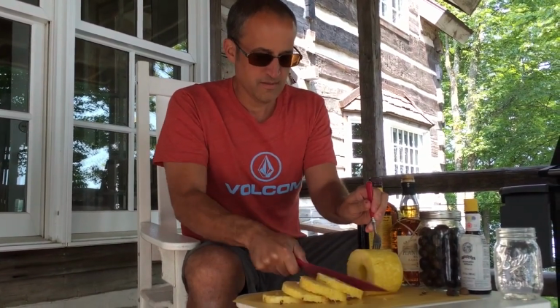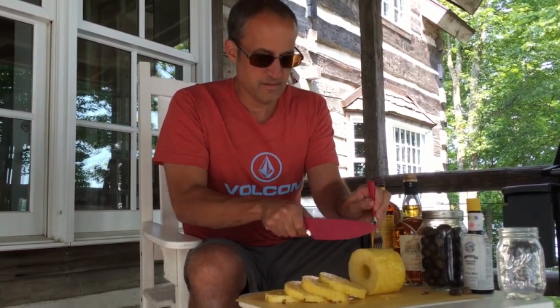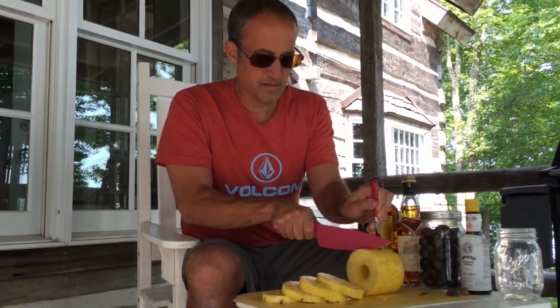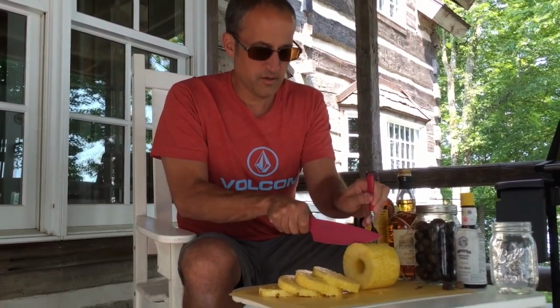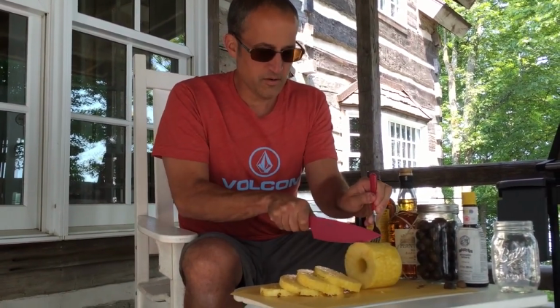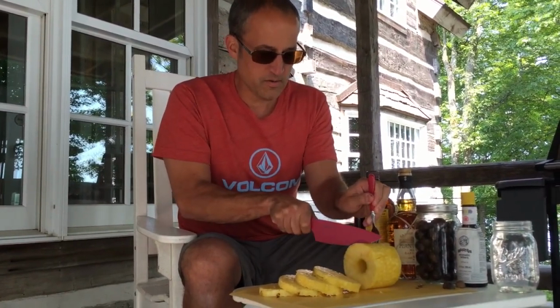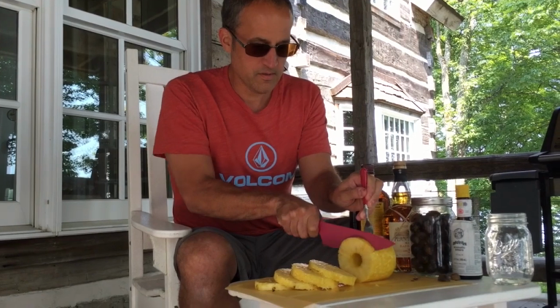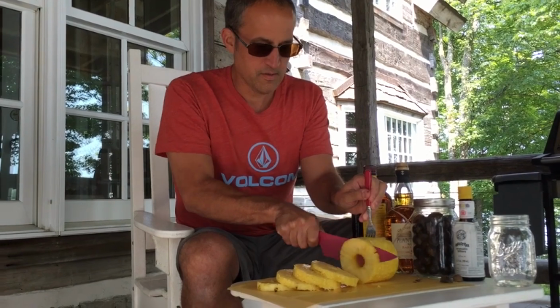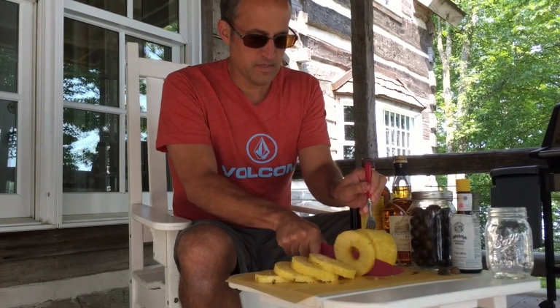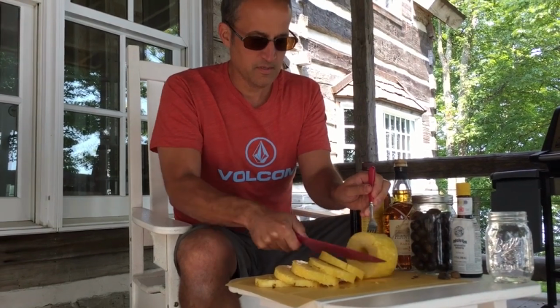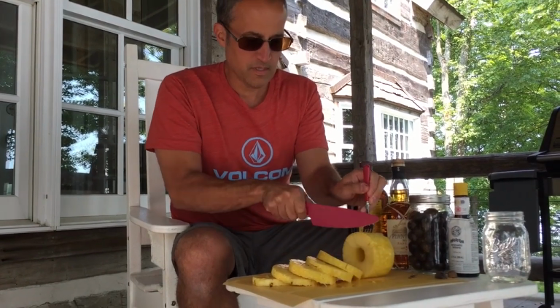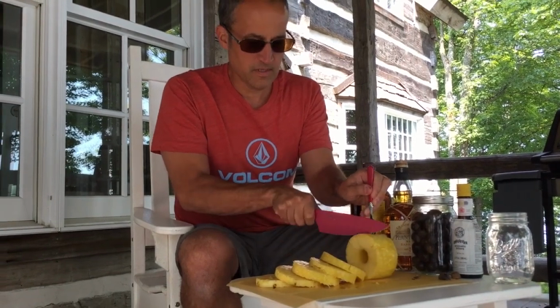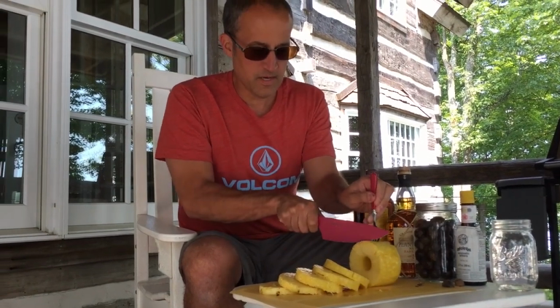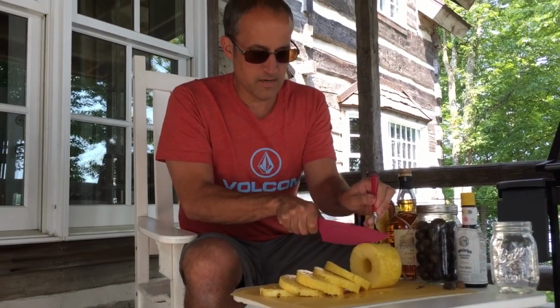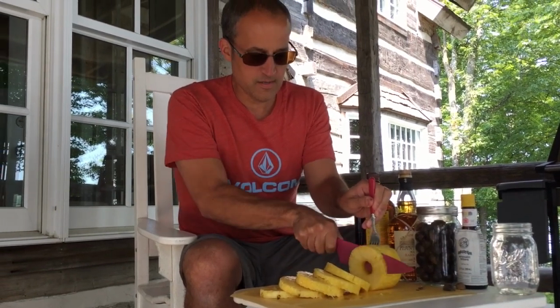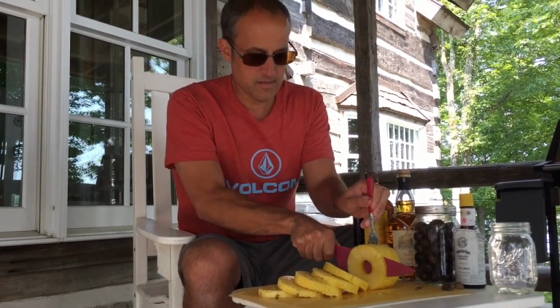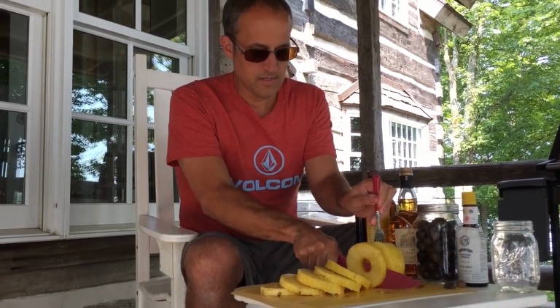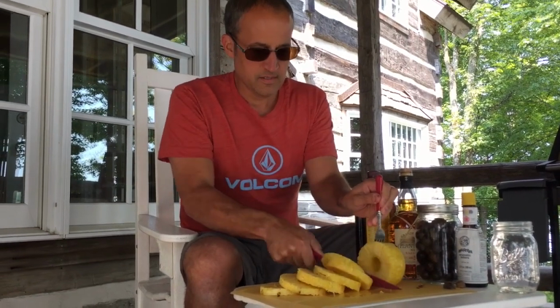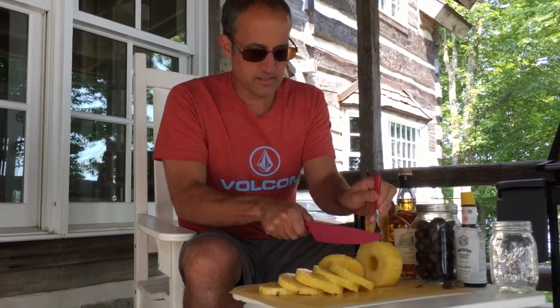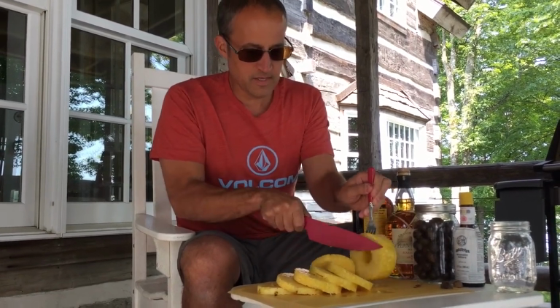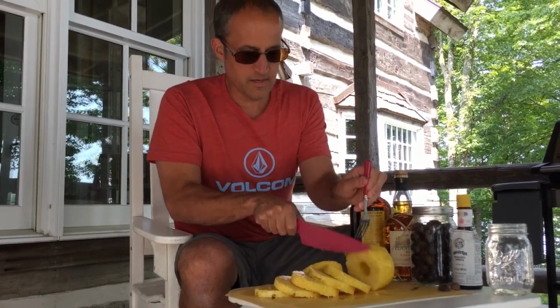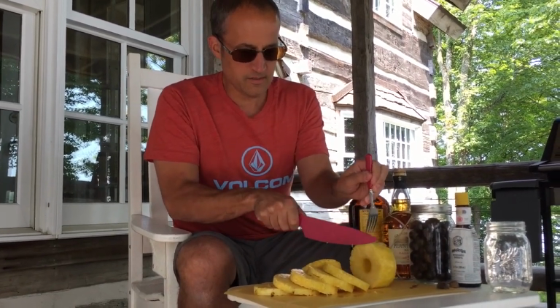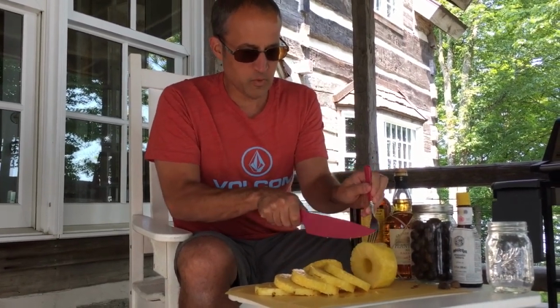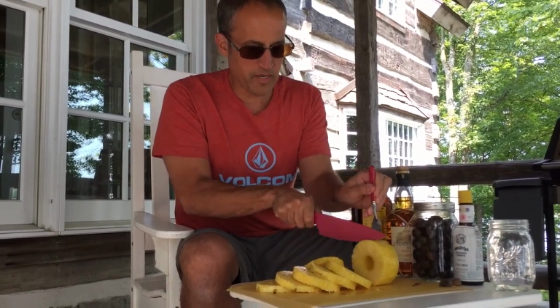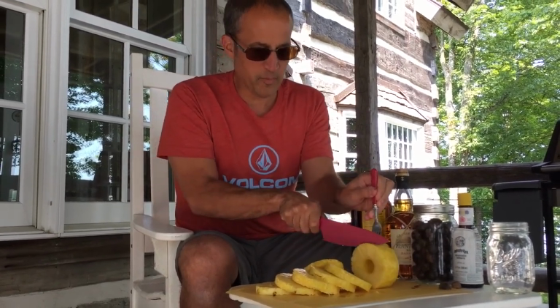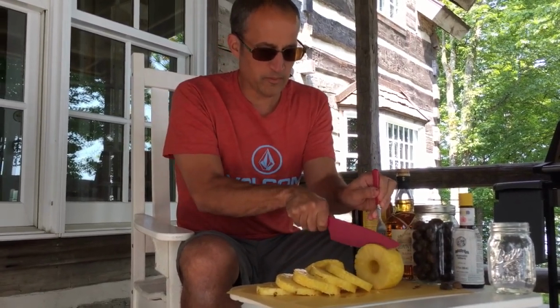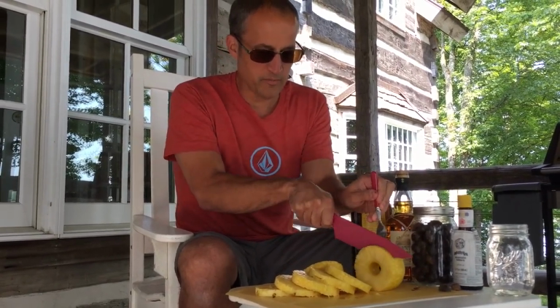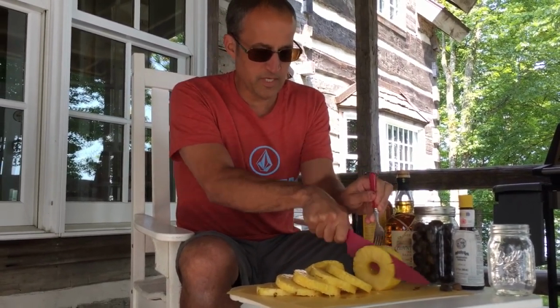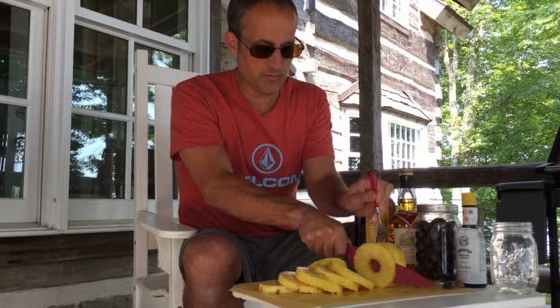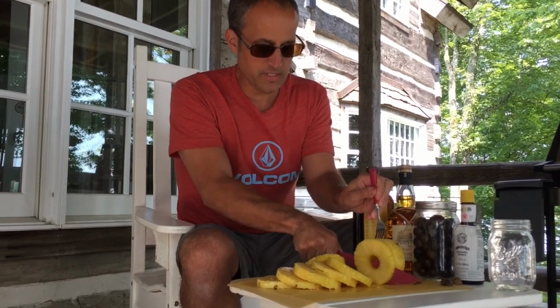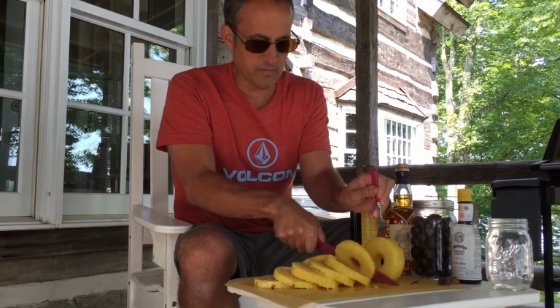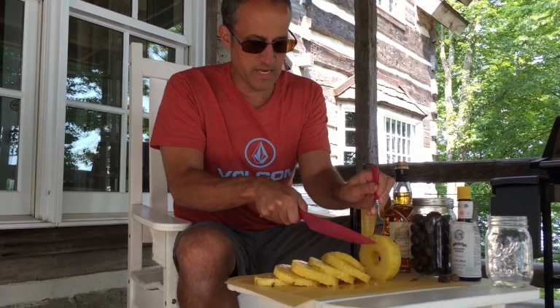So I'm just cutting some slices. There you go. This is more pineapple probably than we need, but we'll get some of that.